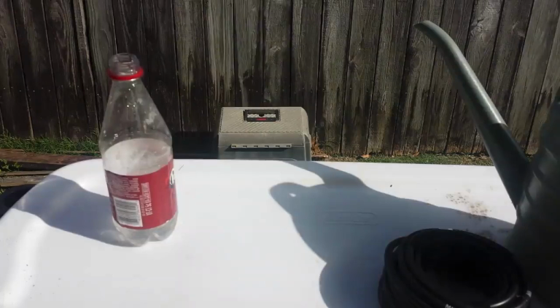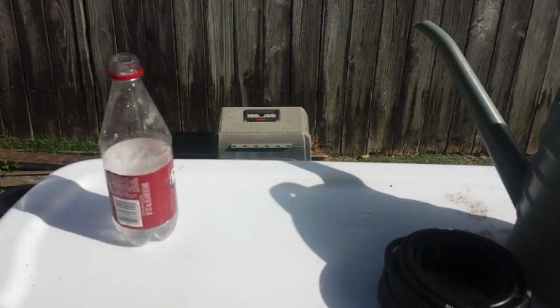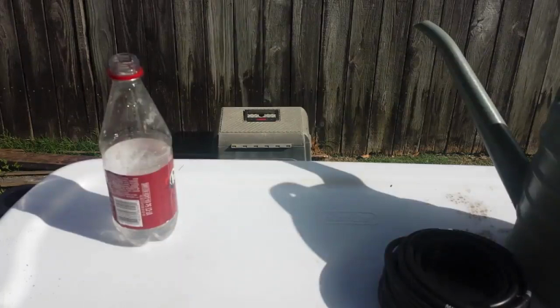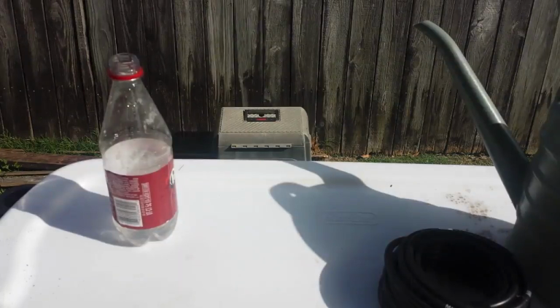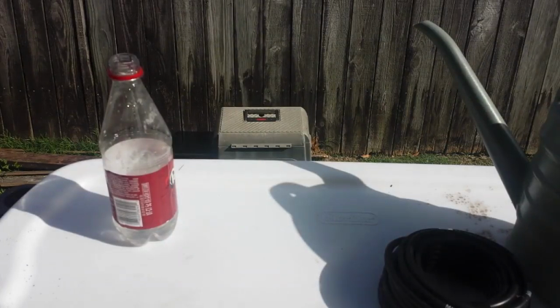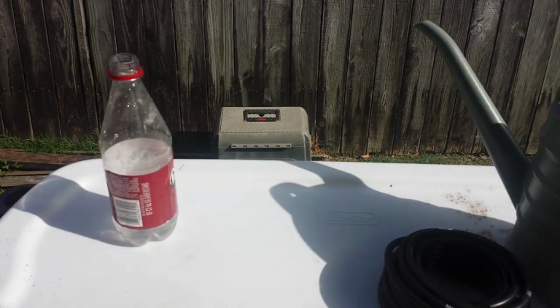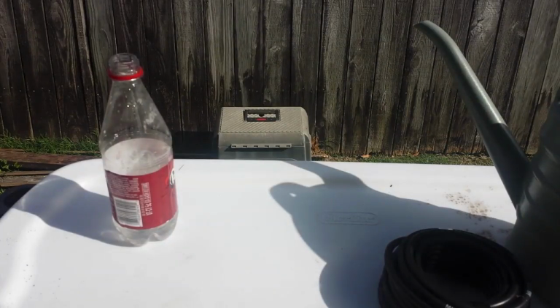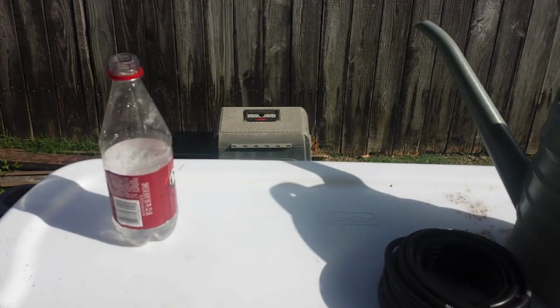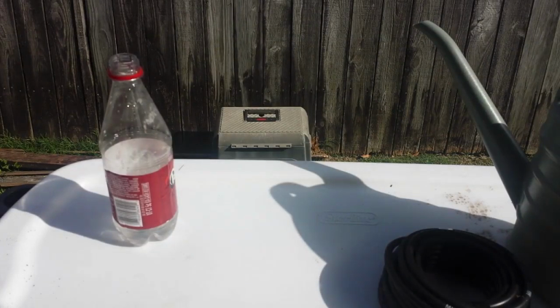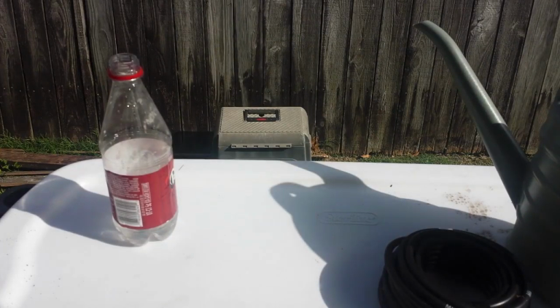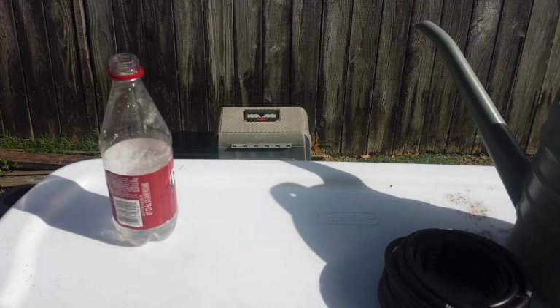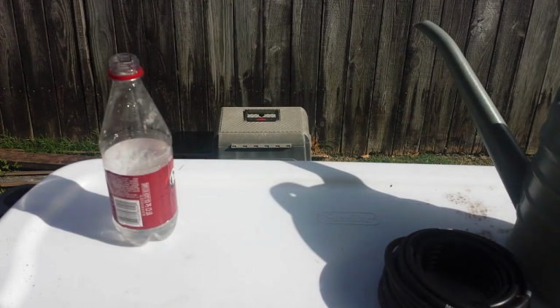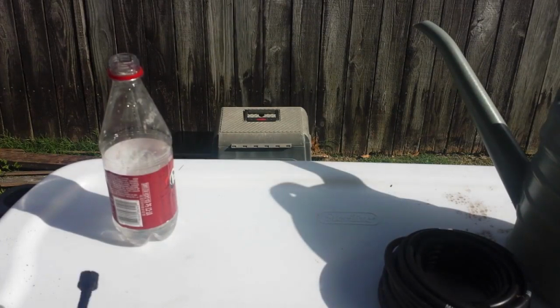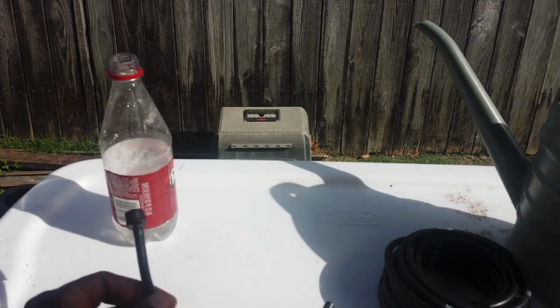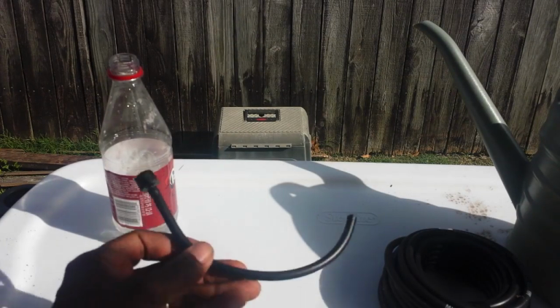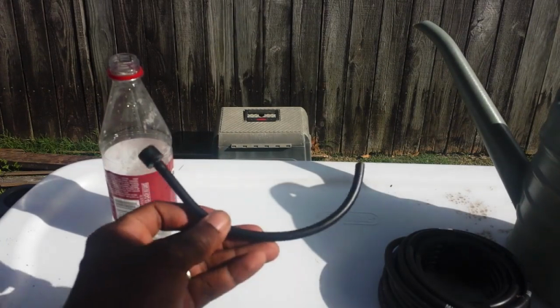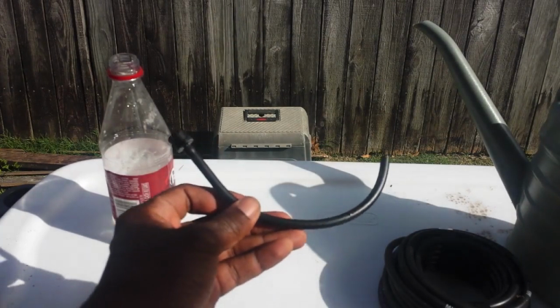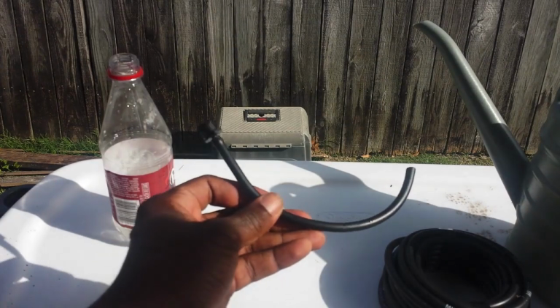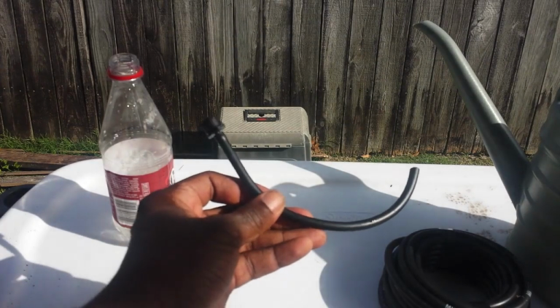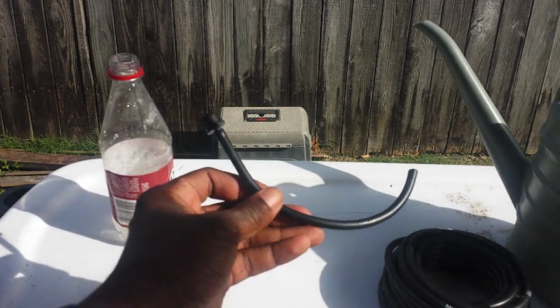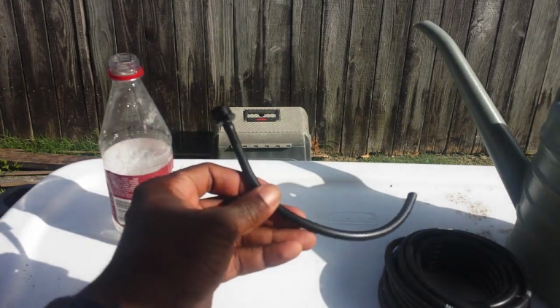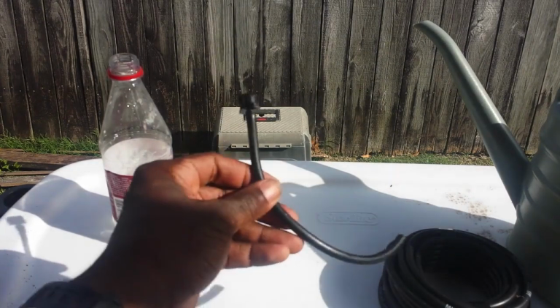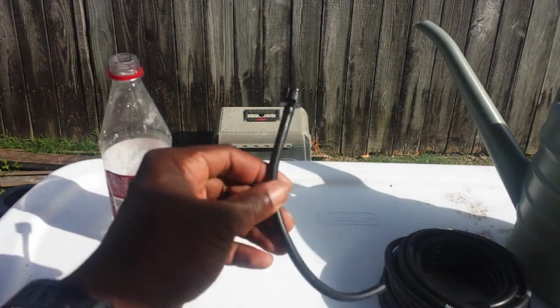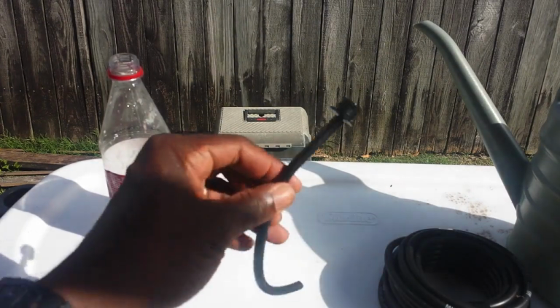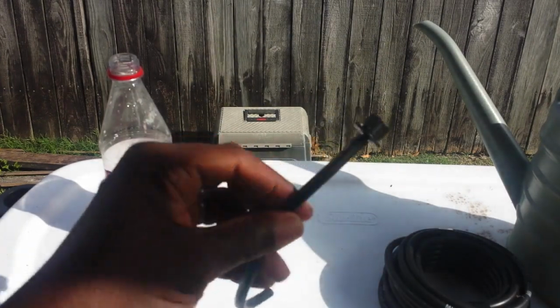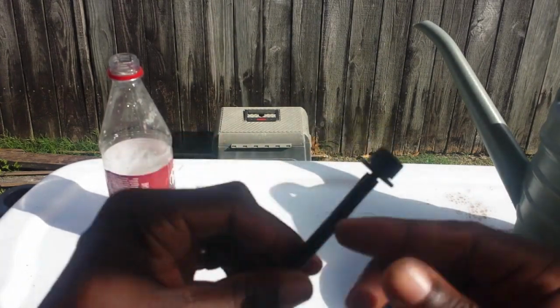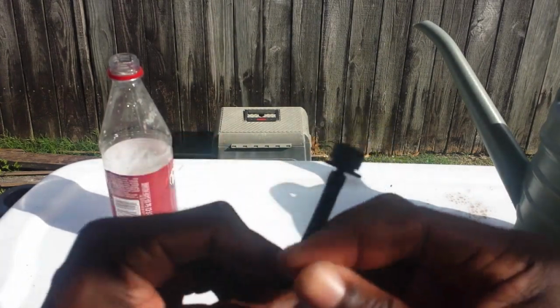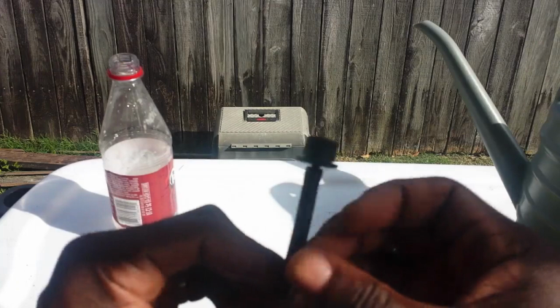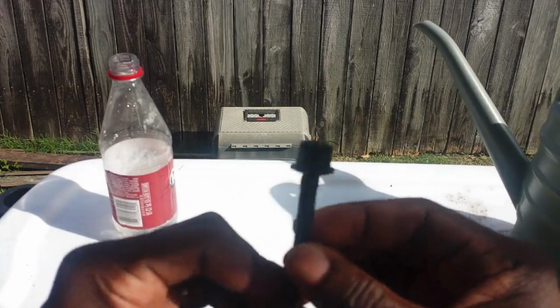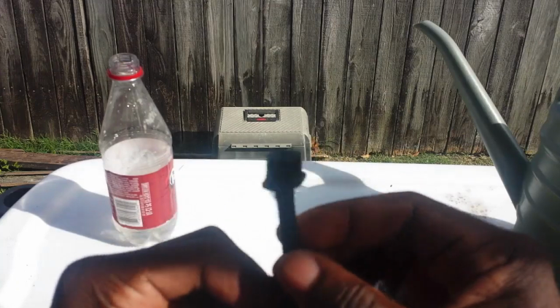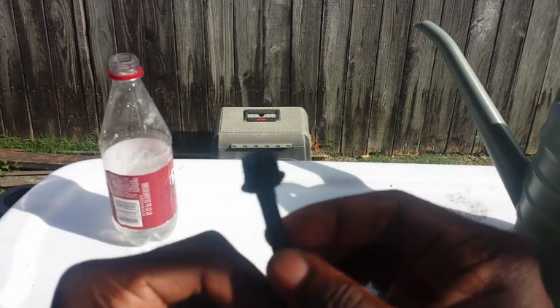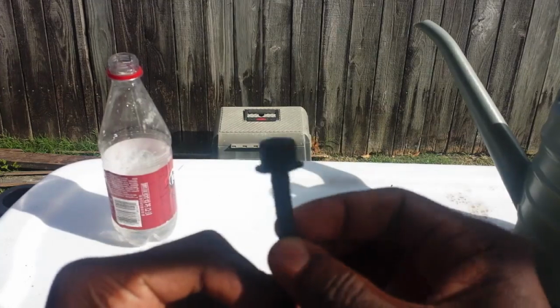Hello there, this is Roberto Matthews and I wanted to show you a little experiment that was going on.